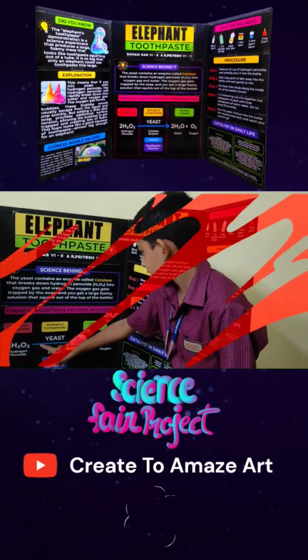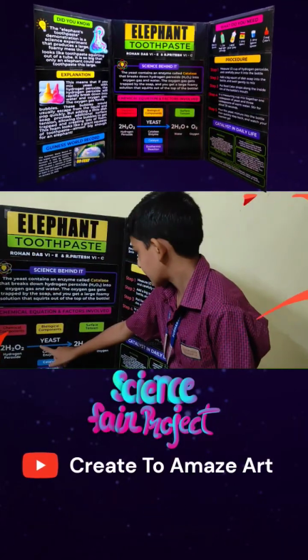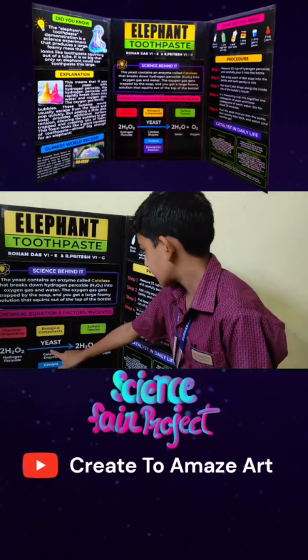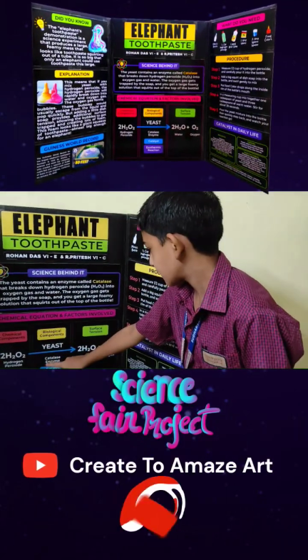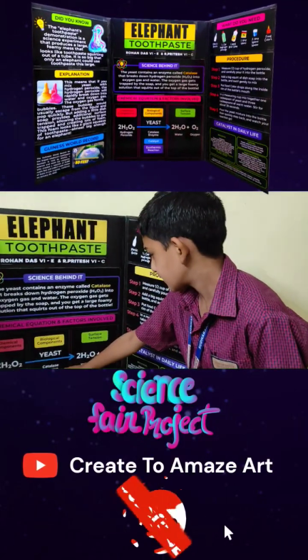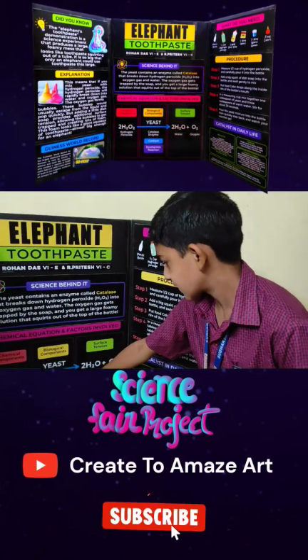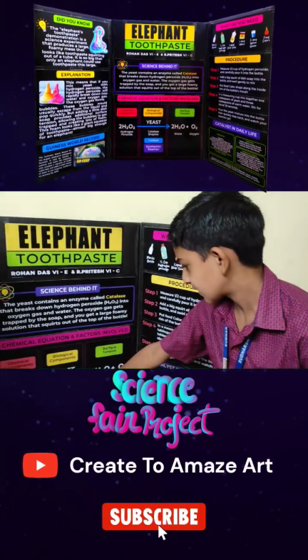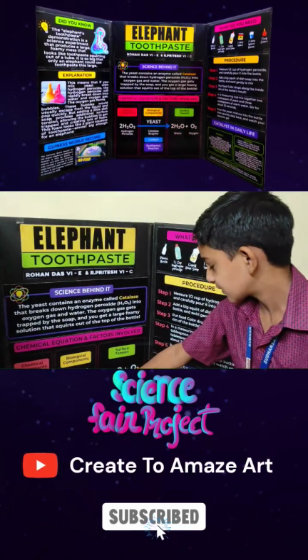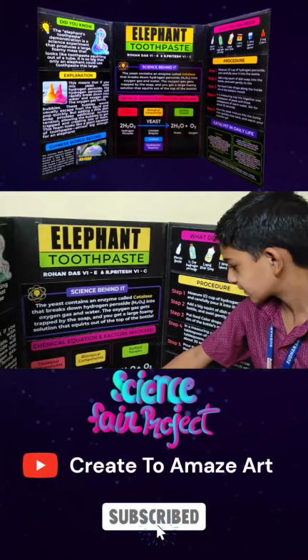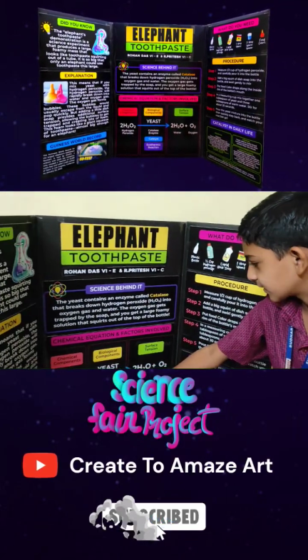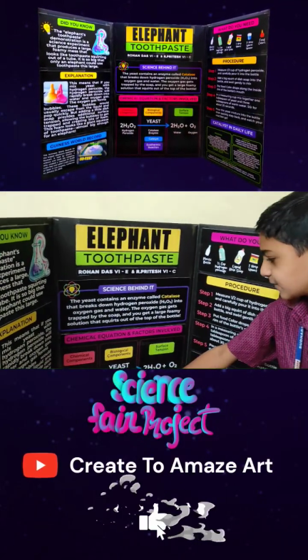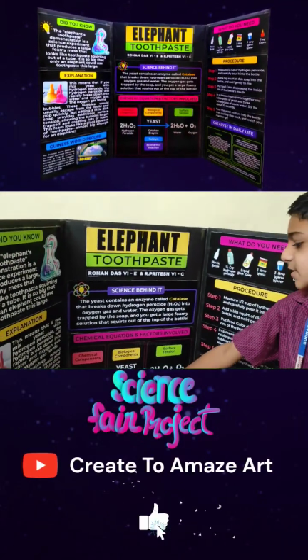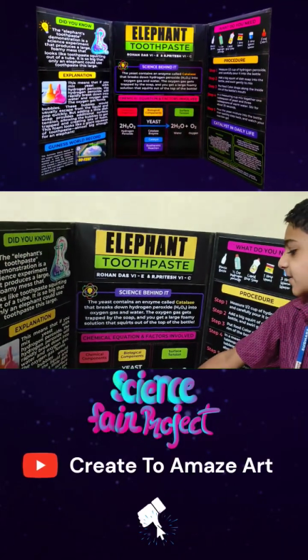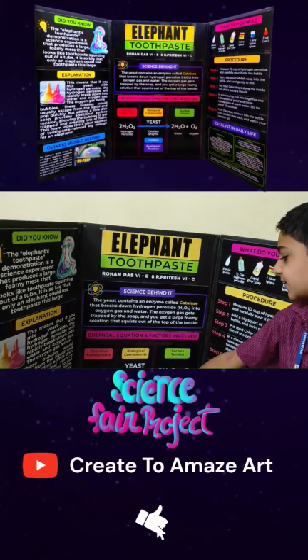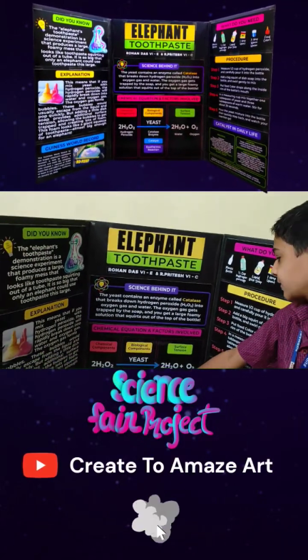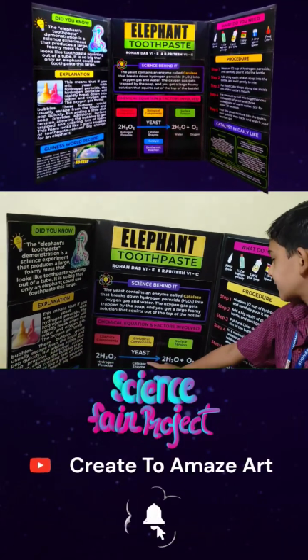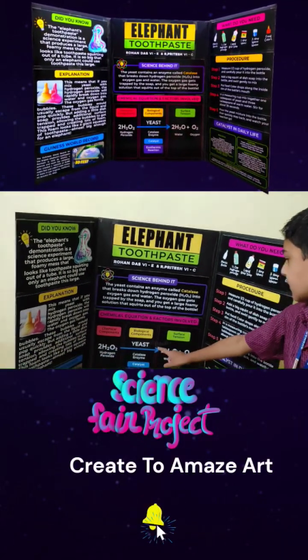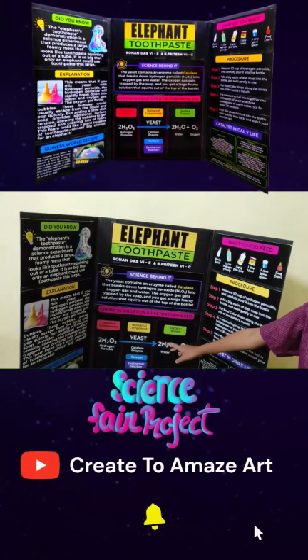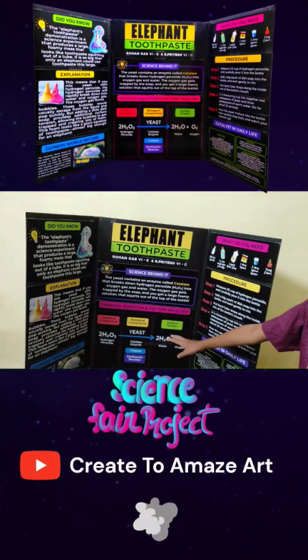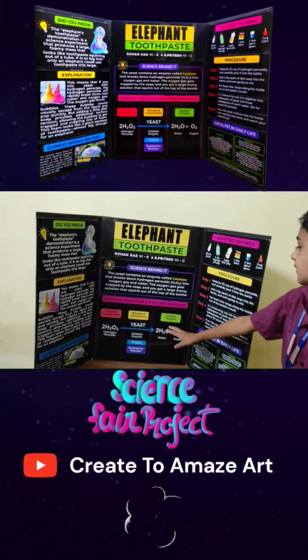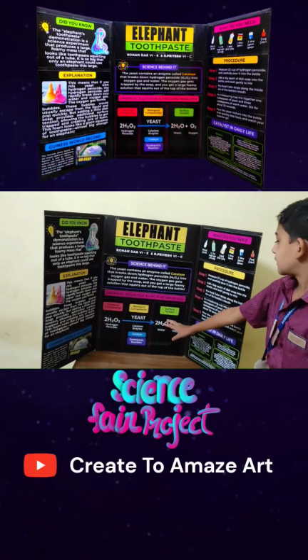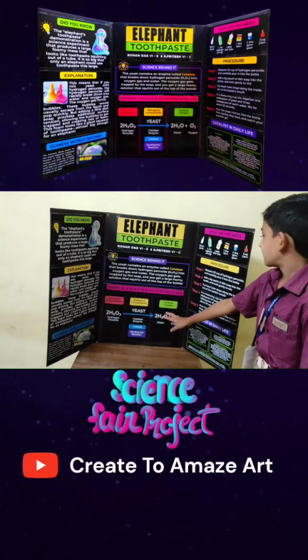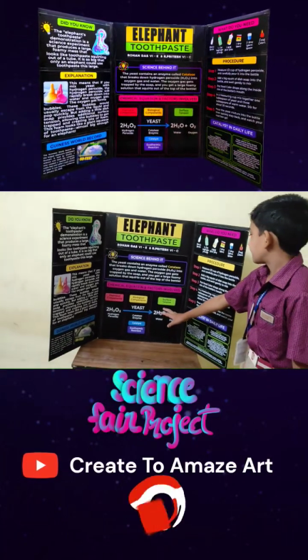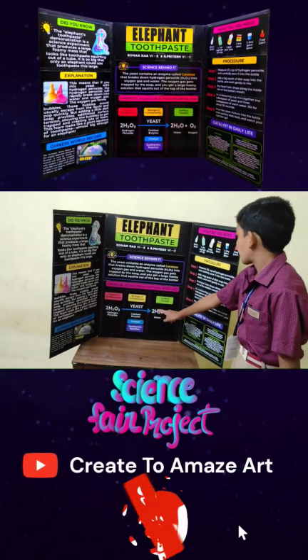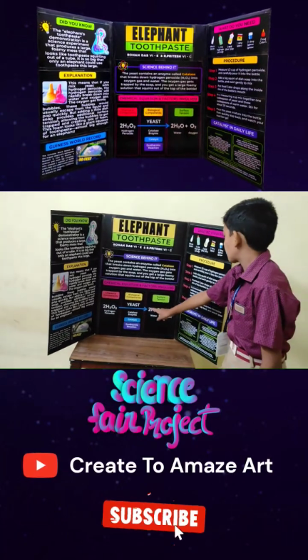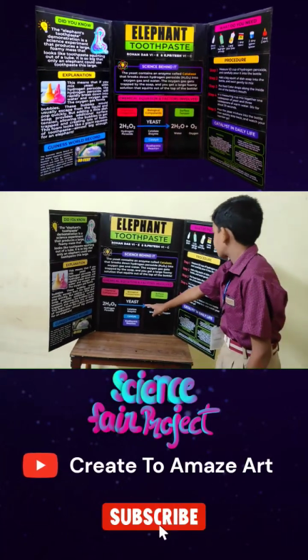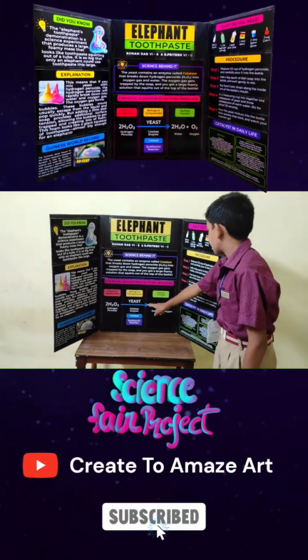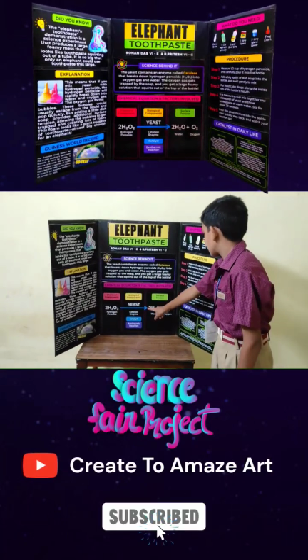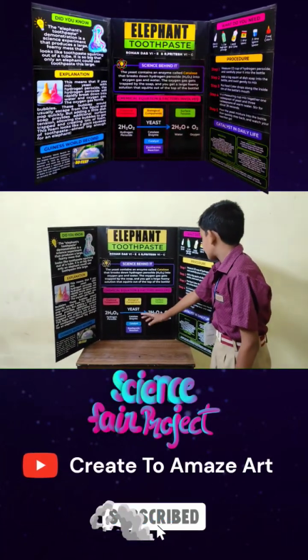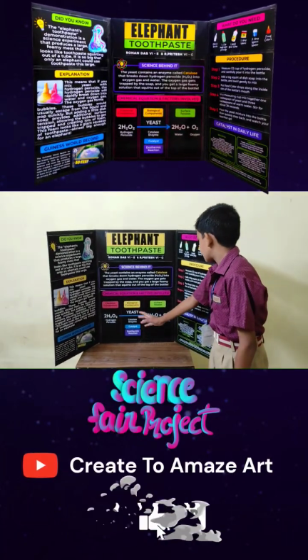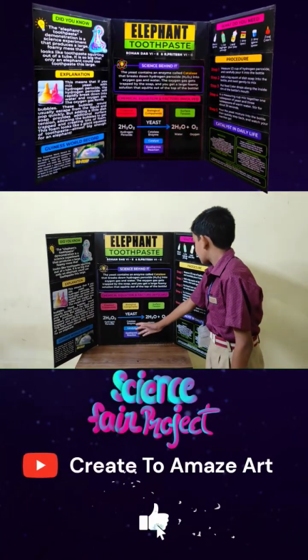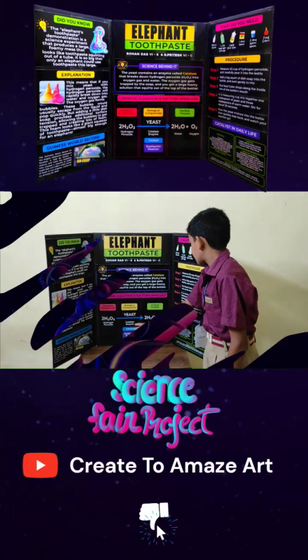As you can see, the size comparison with my son of the trifold board. Now let's see in detail how to do a science fair project from scratch.